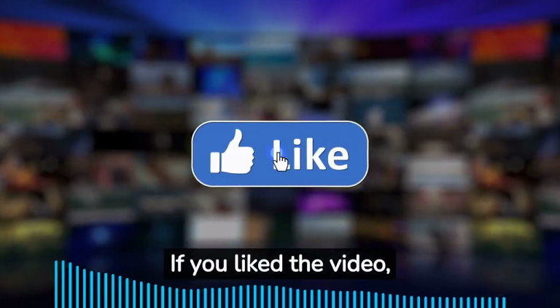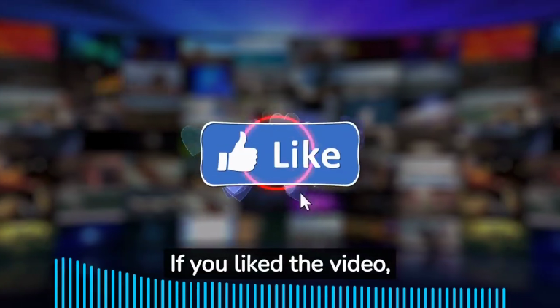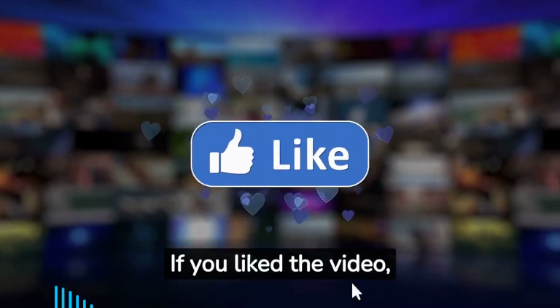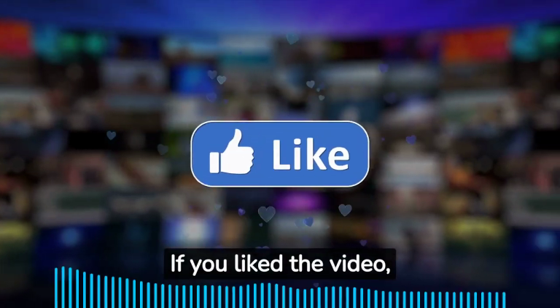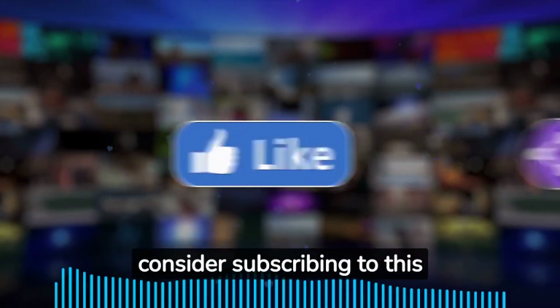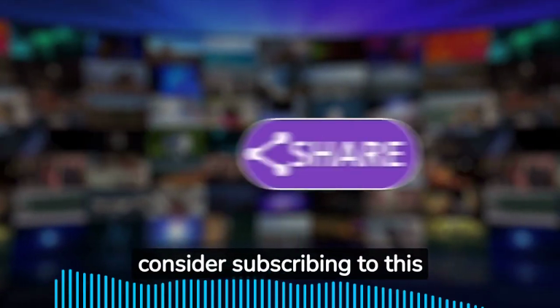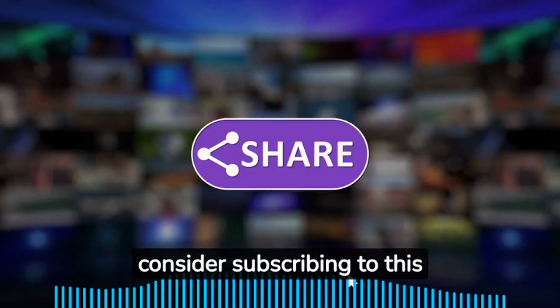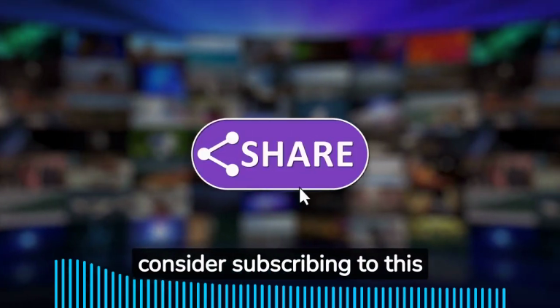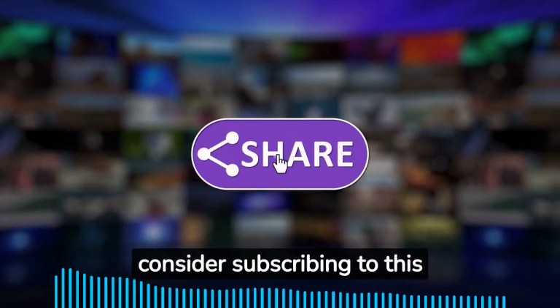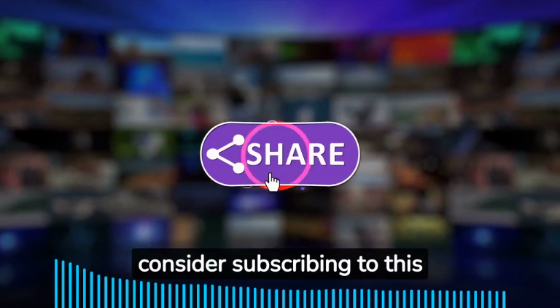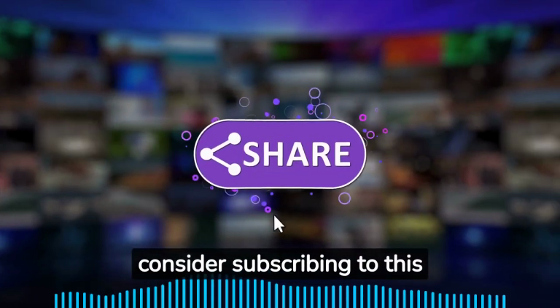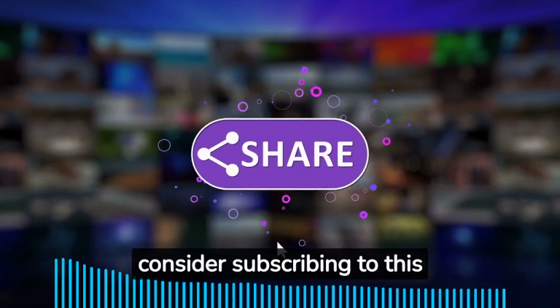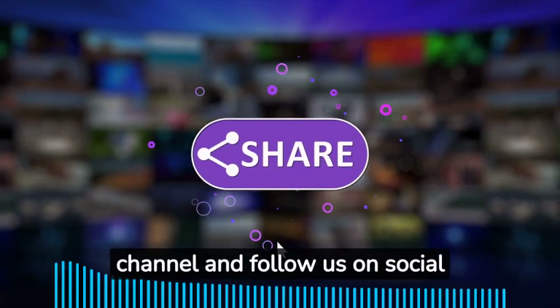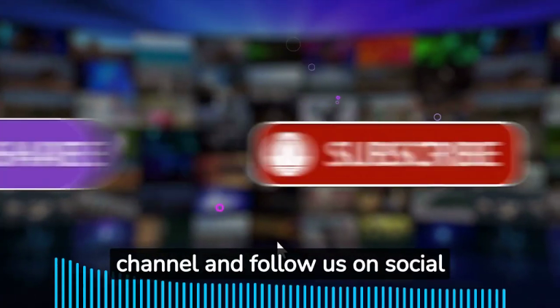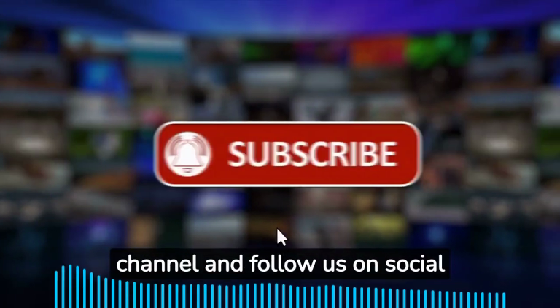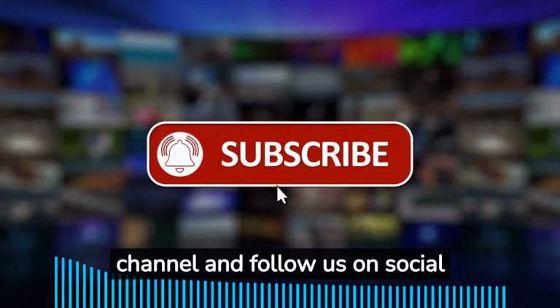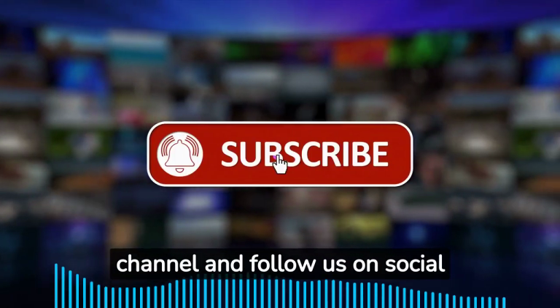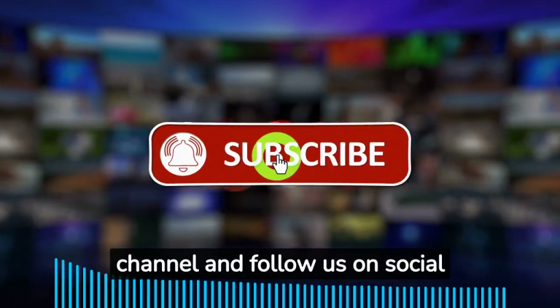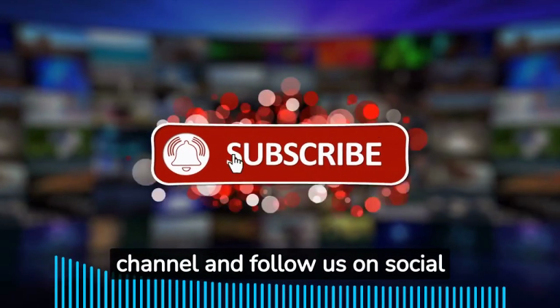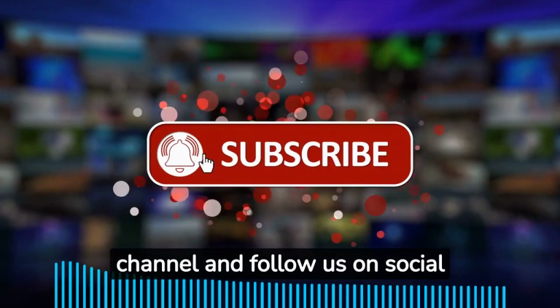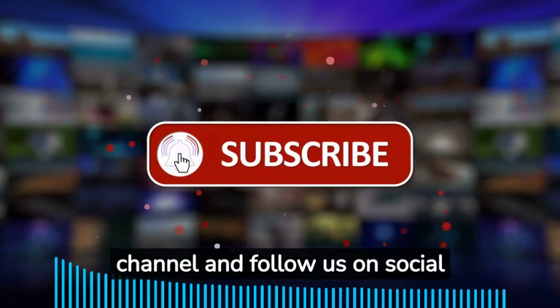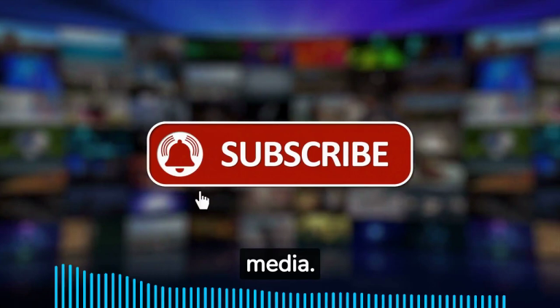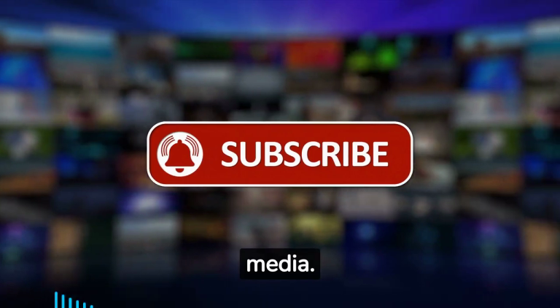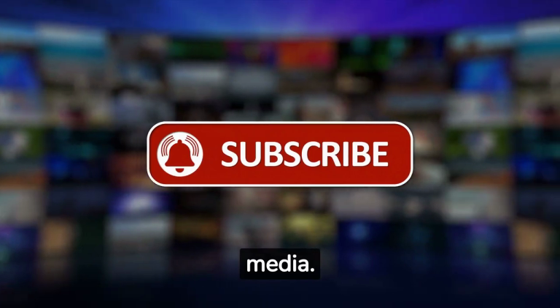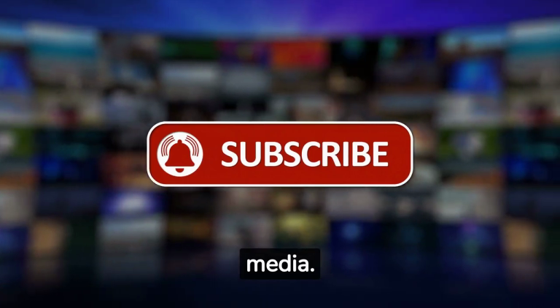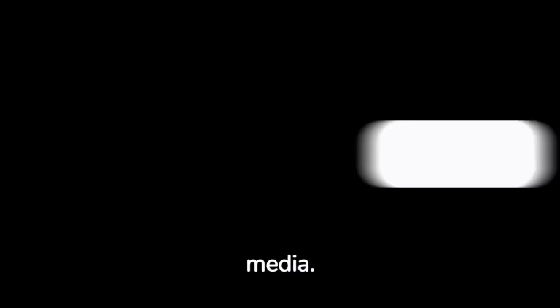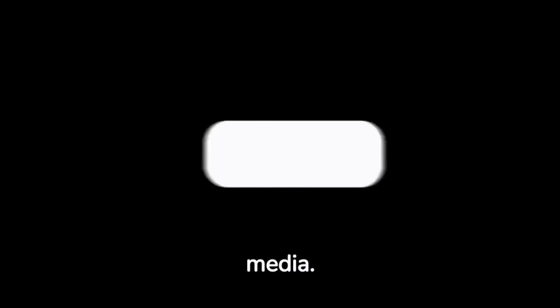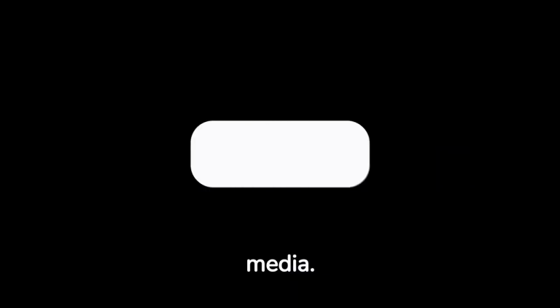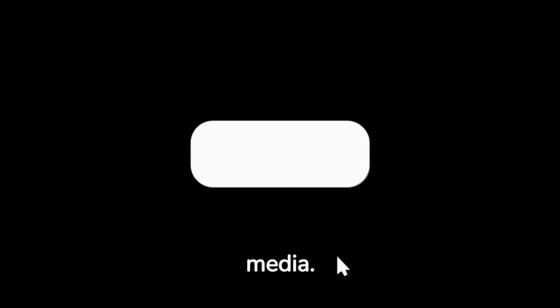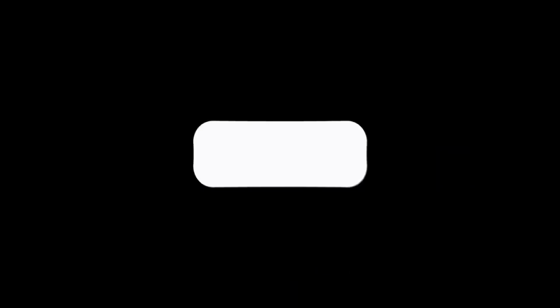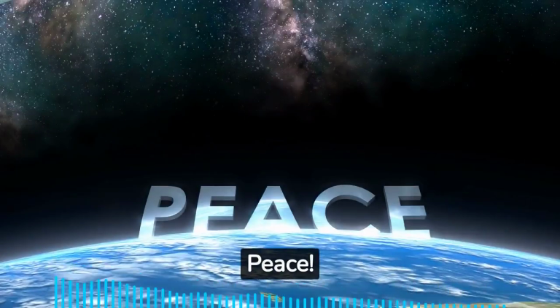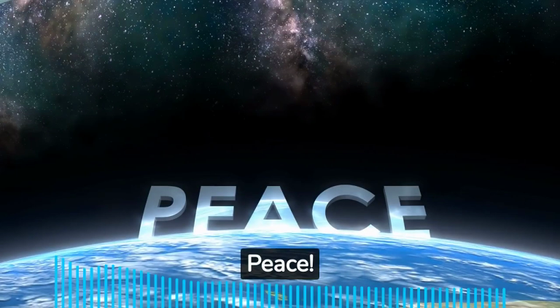If you liked the video, consider subscribing to this channel and follow us on social media. Peace.